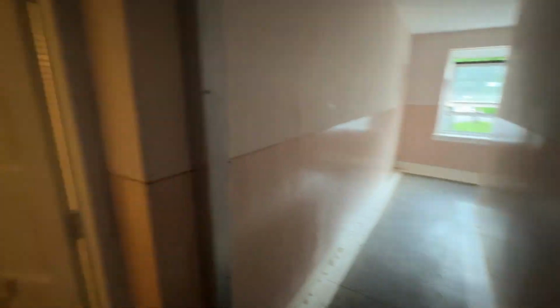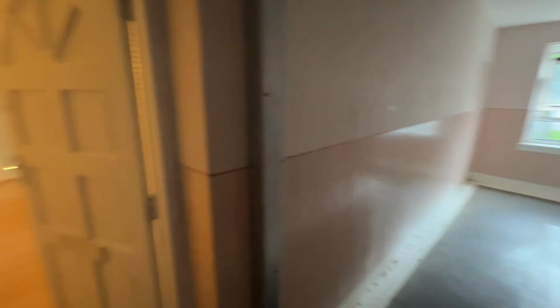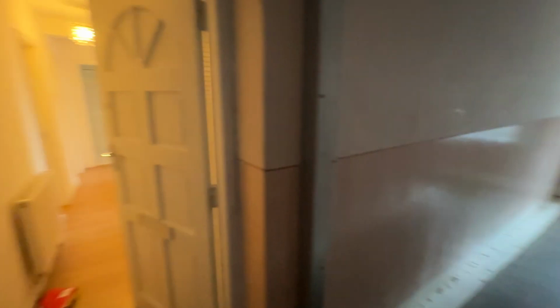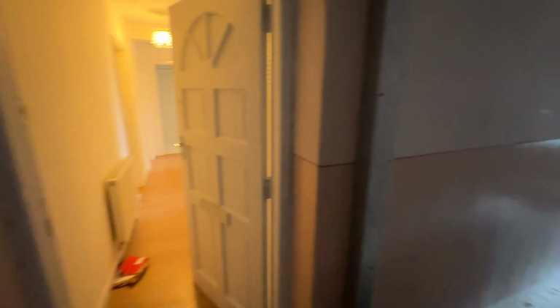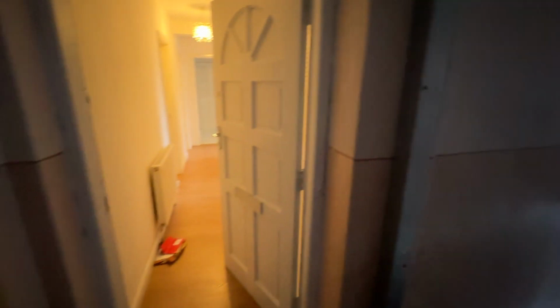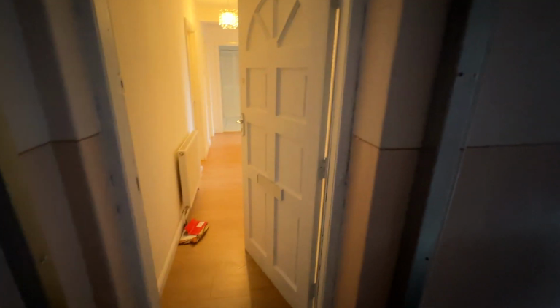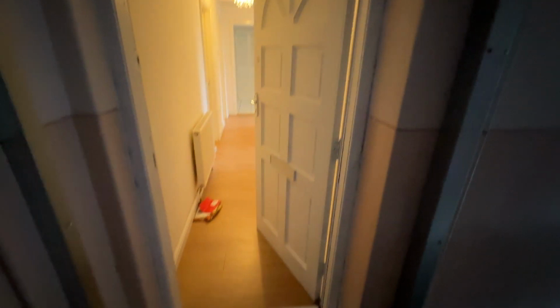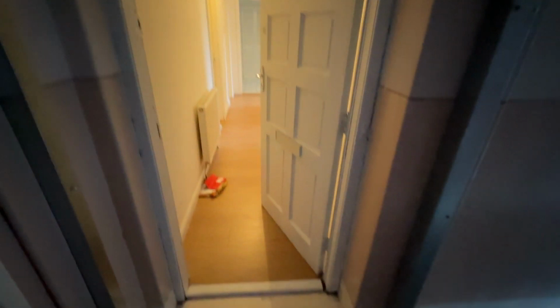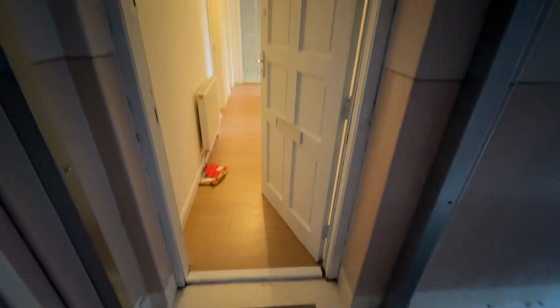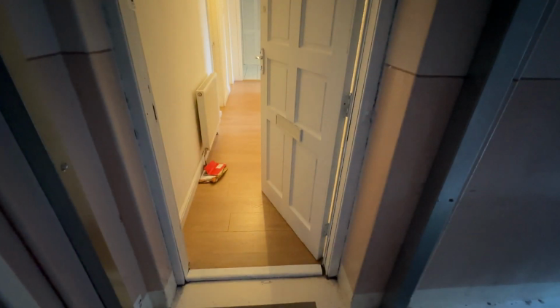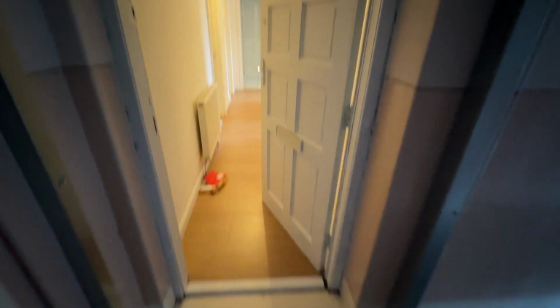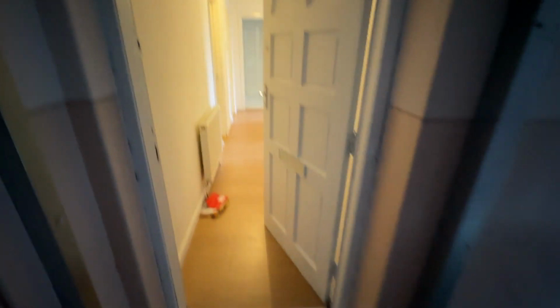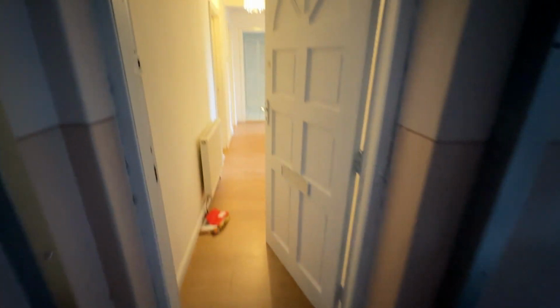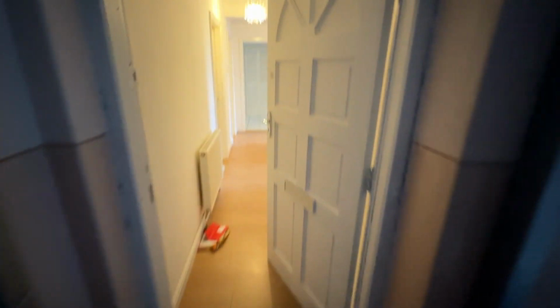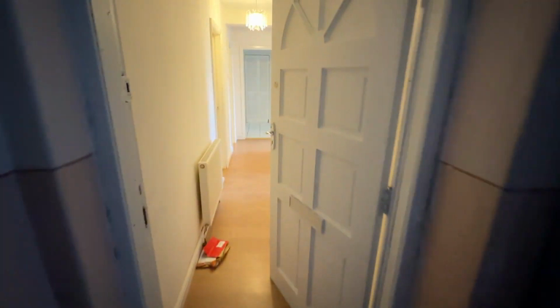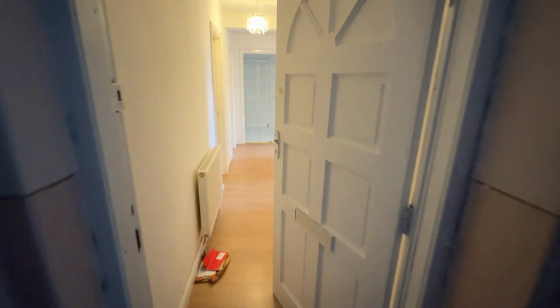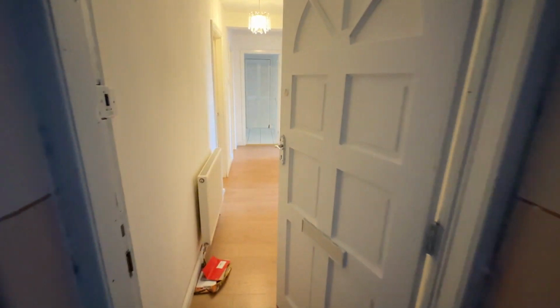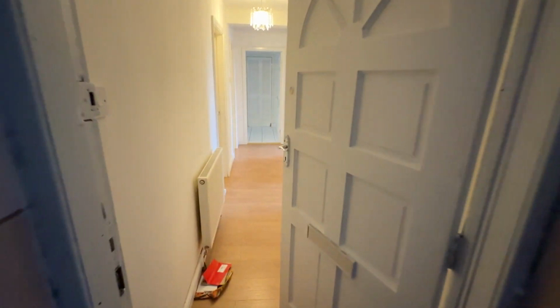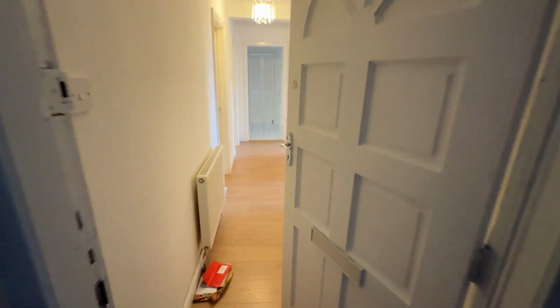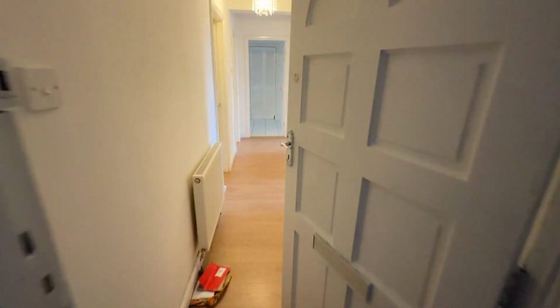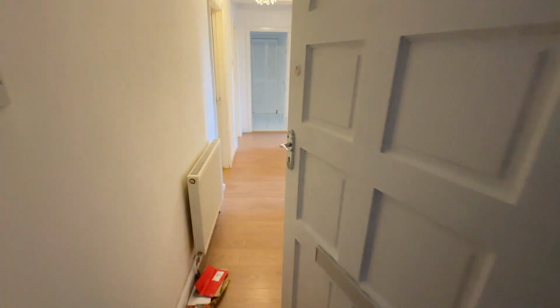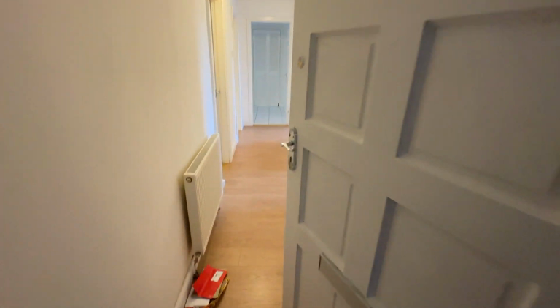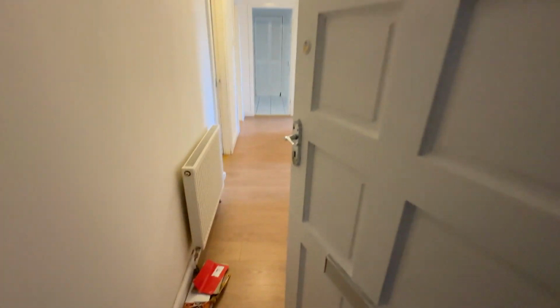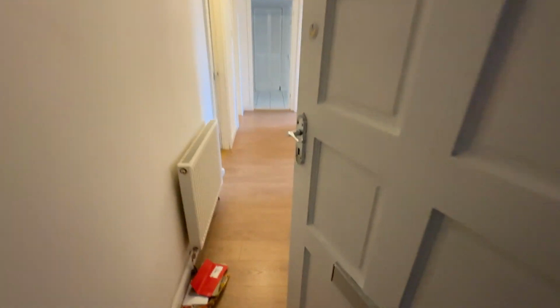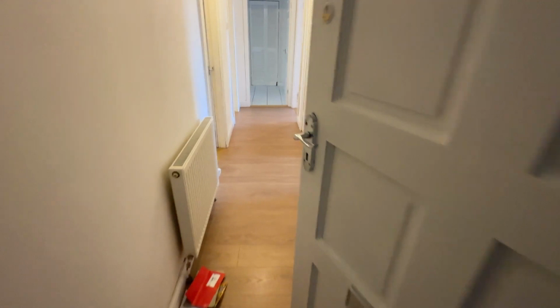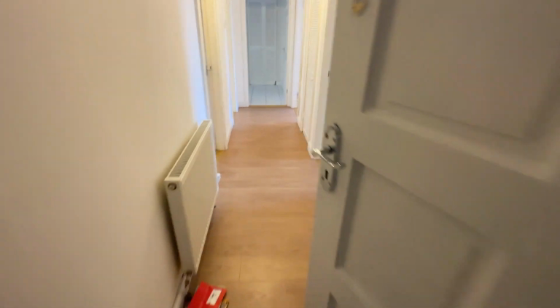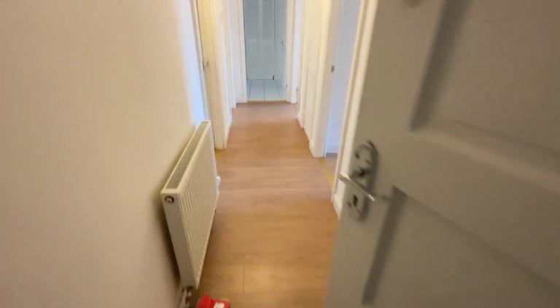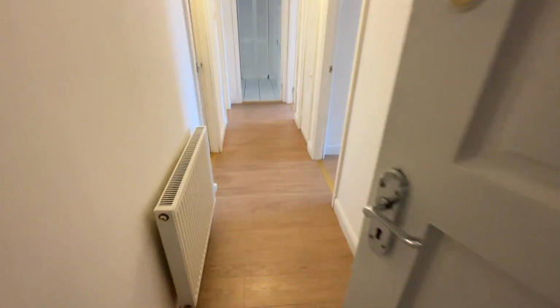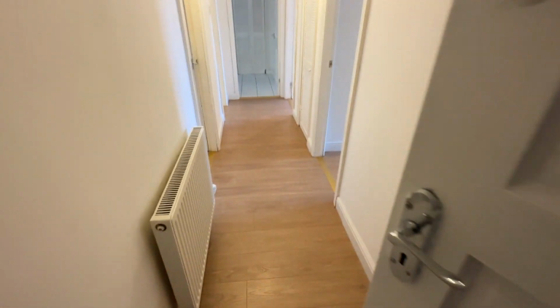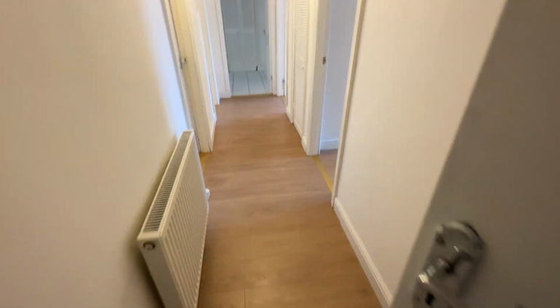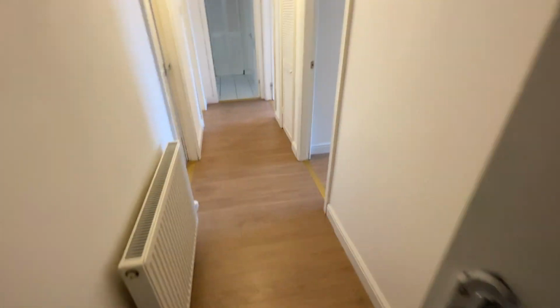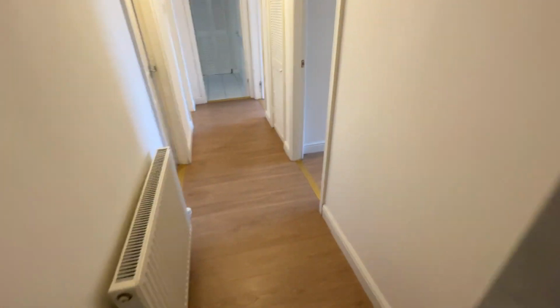Welcome to number 65 Glanderston Drive in Knightswood. It's a first floor, two bedroom flat.